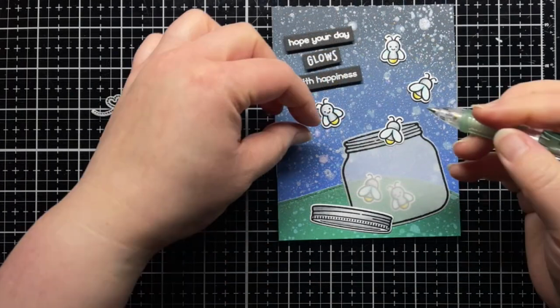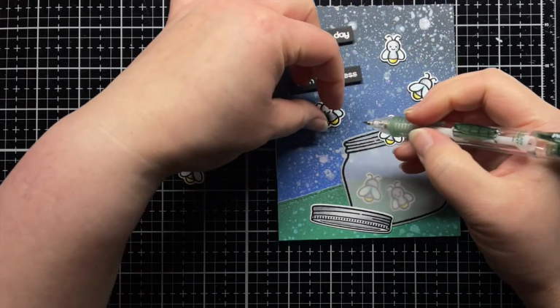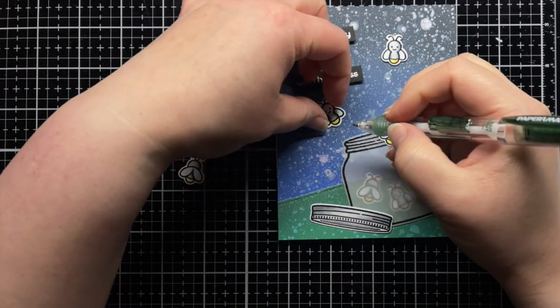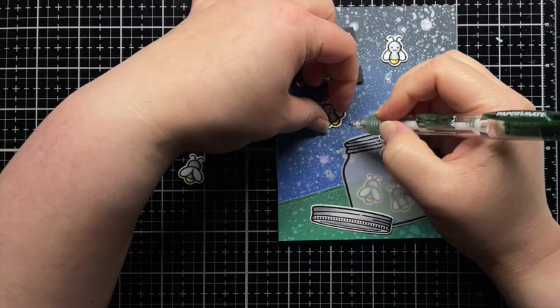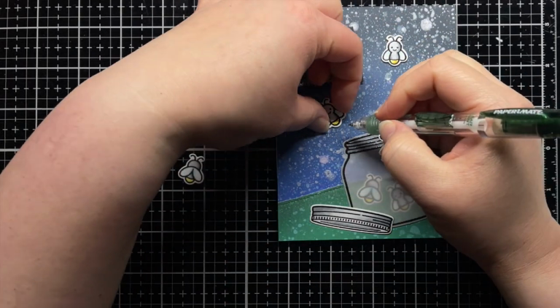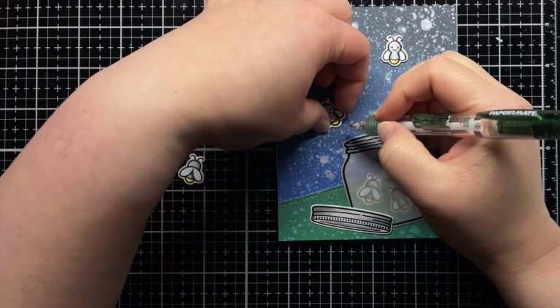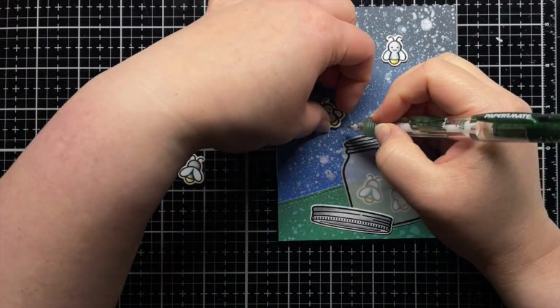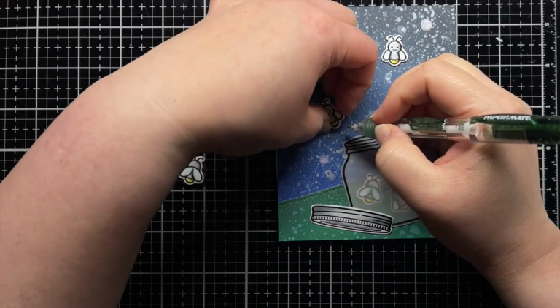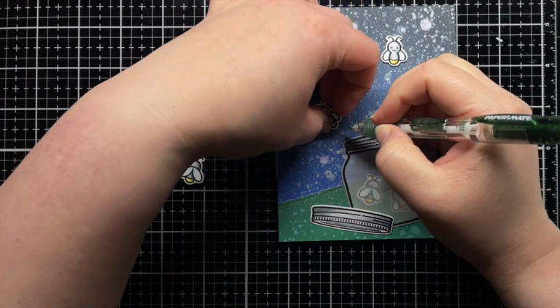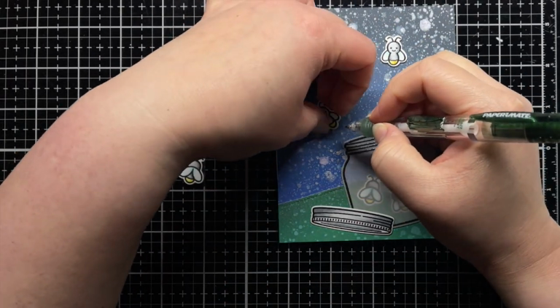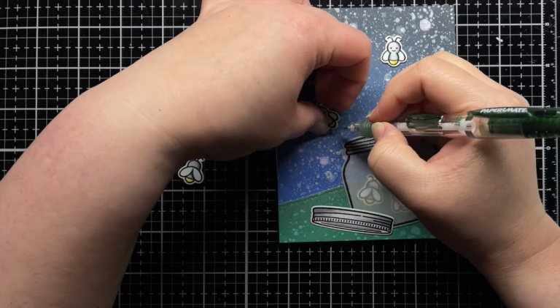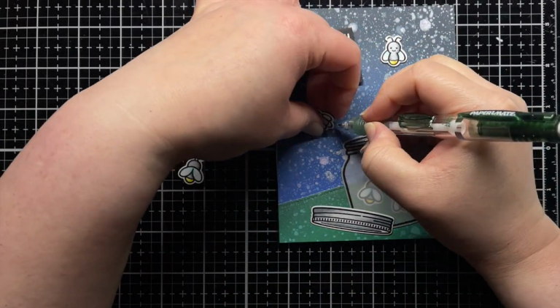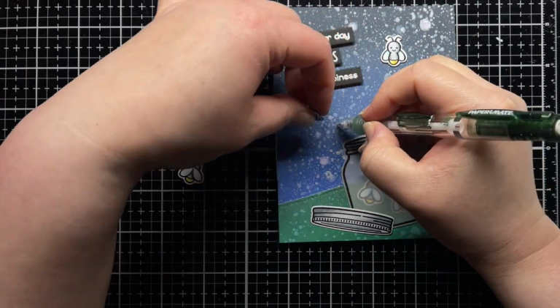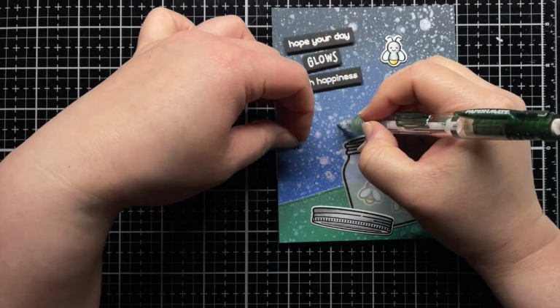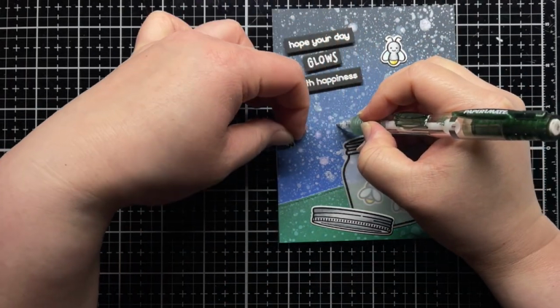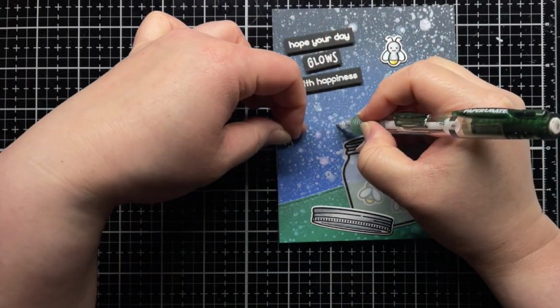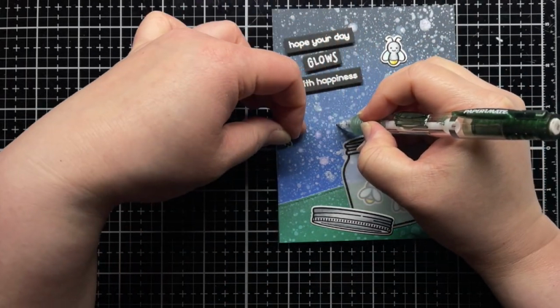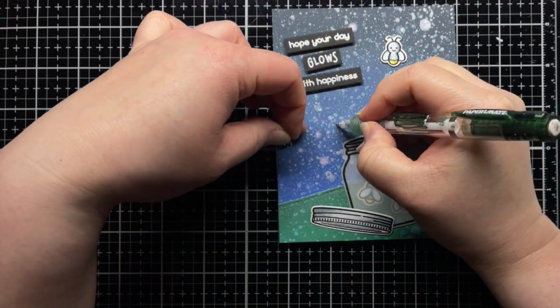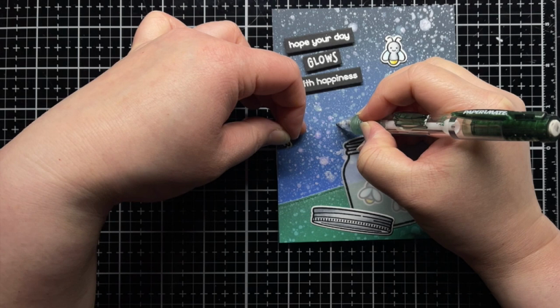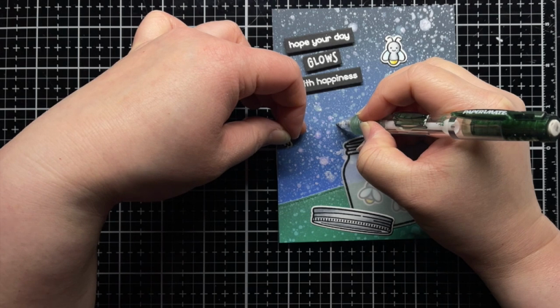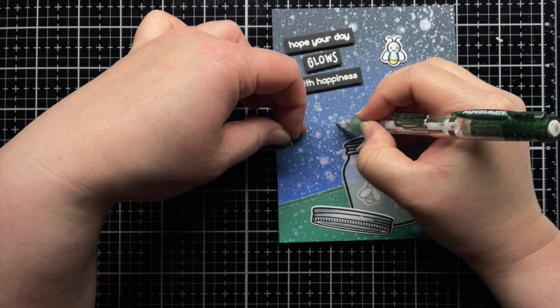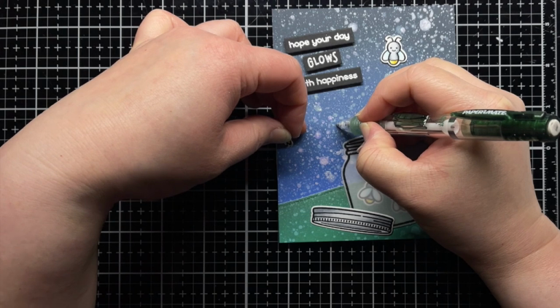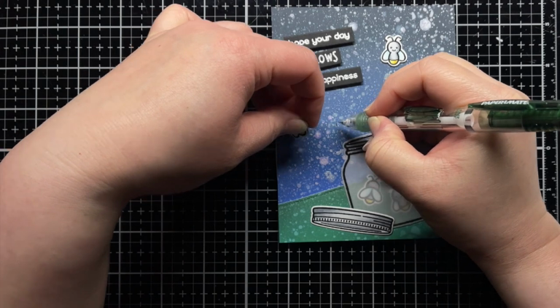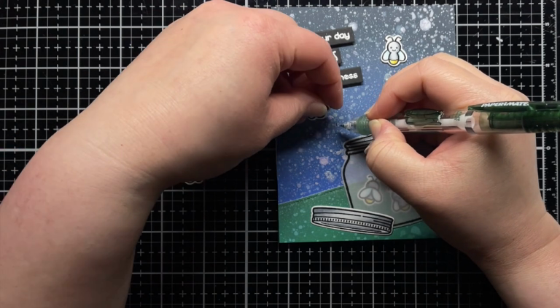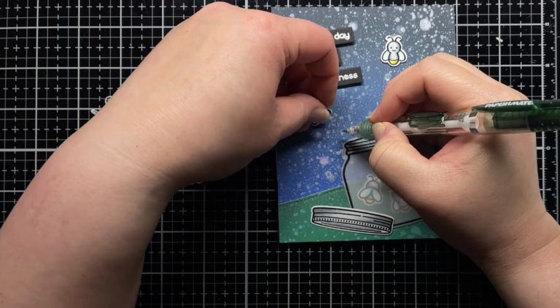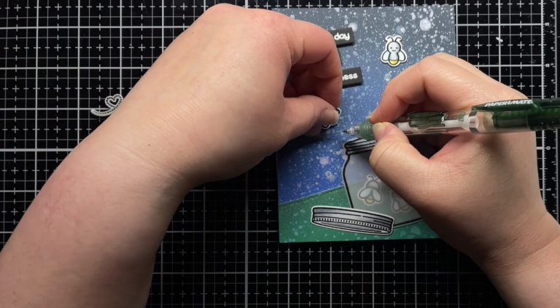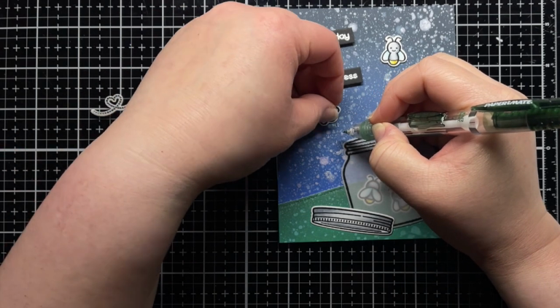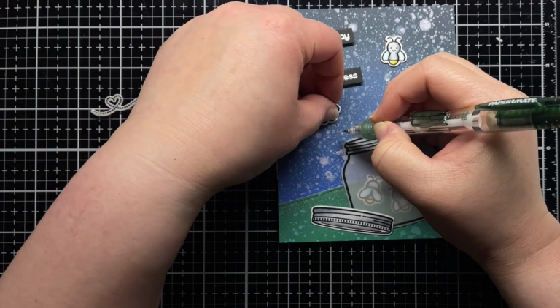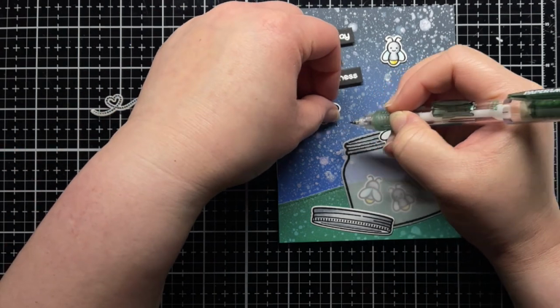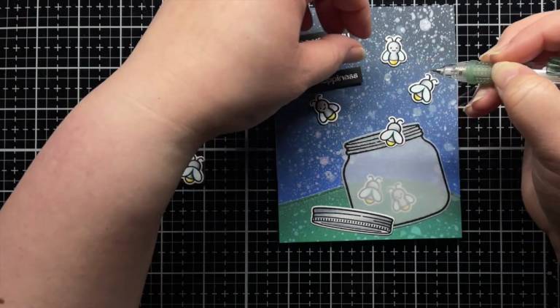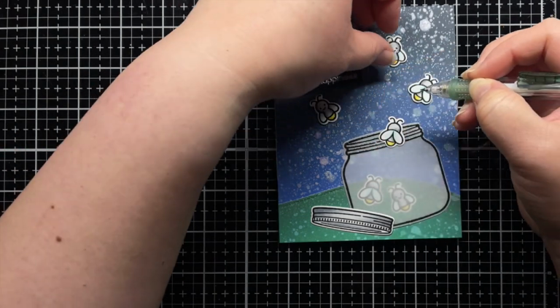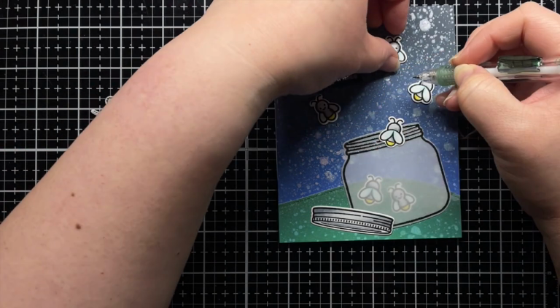Then I use a pencil to mark where I want my fireflies to light up and then punch the holes for the LED stickers to shine through.